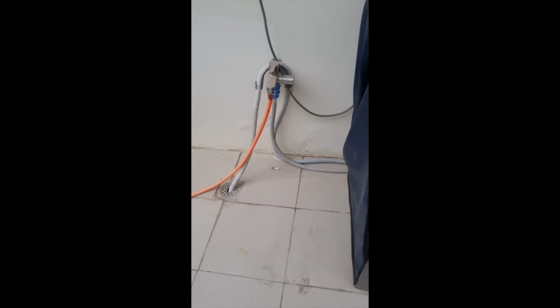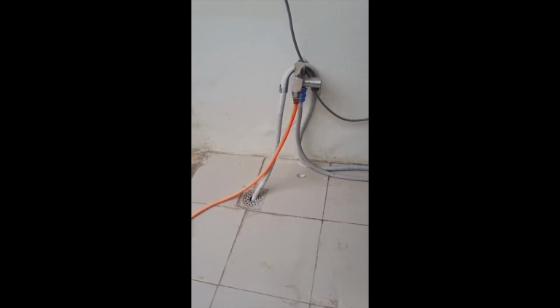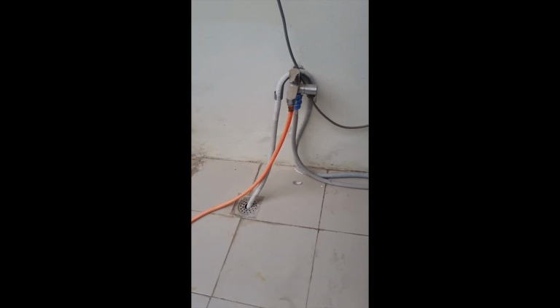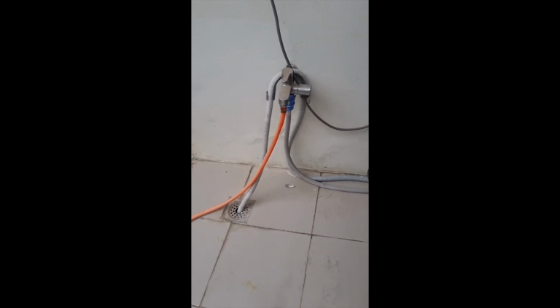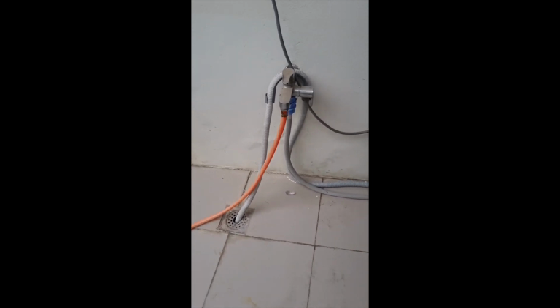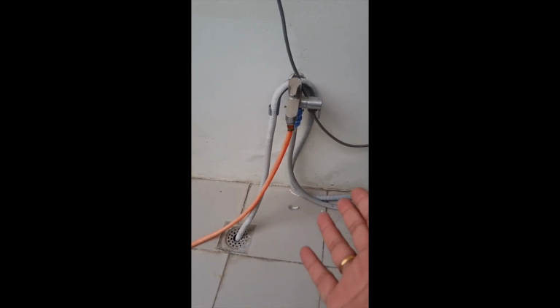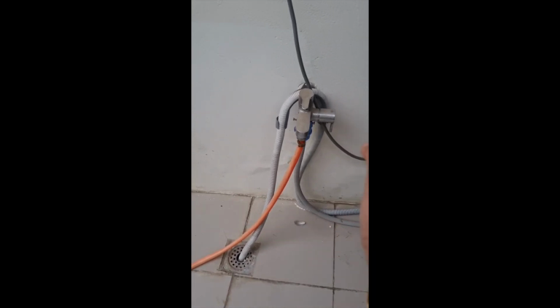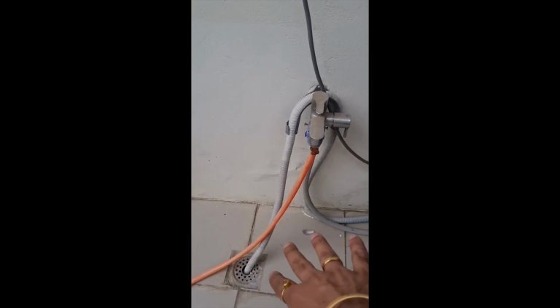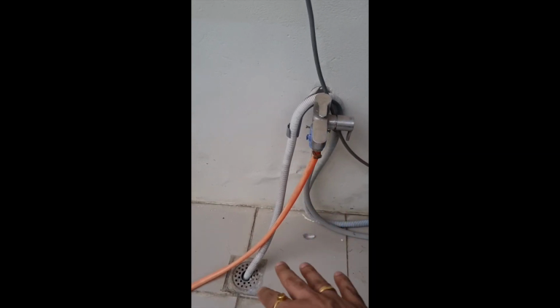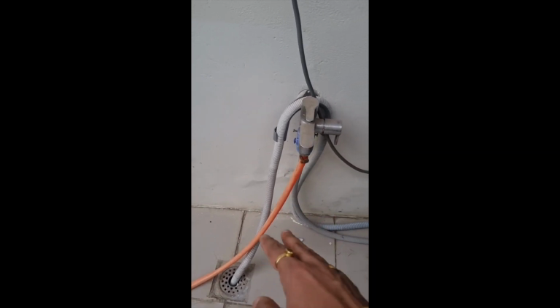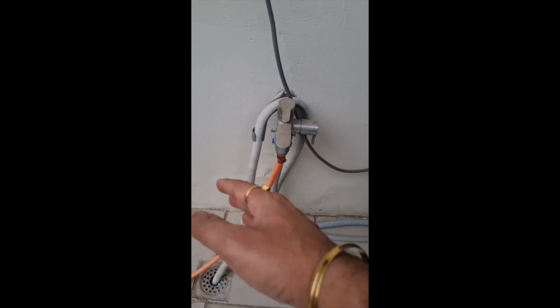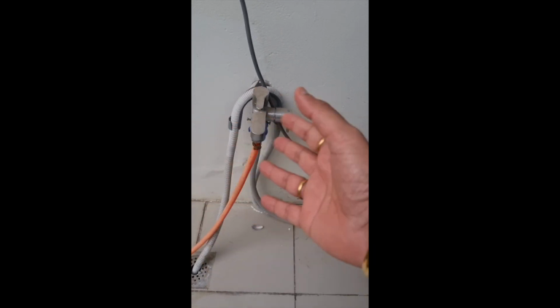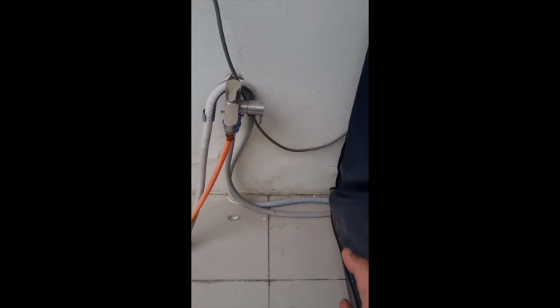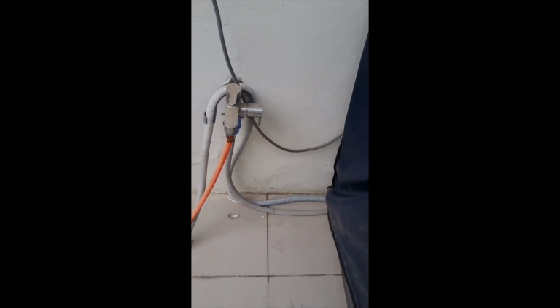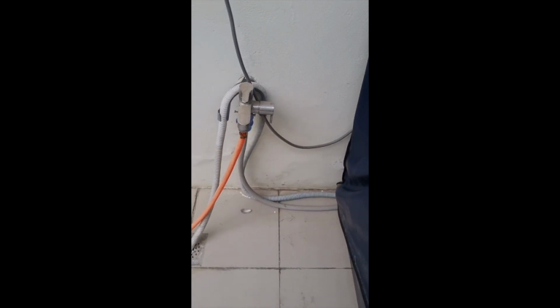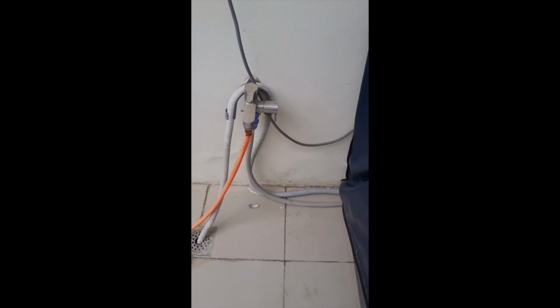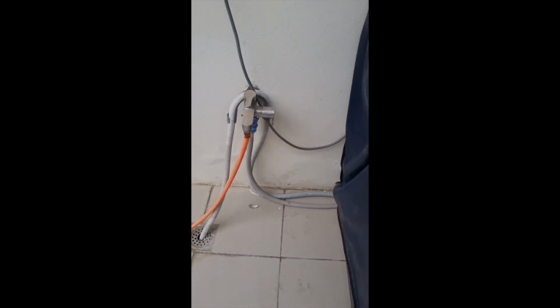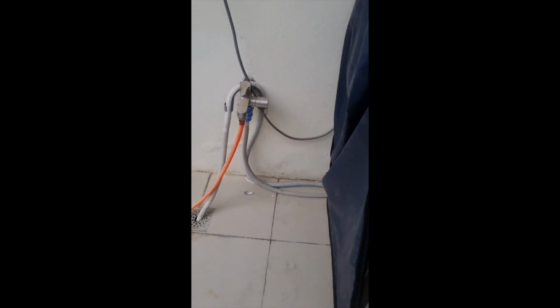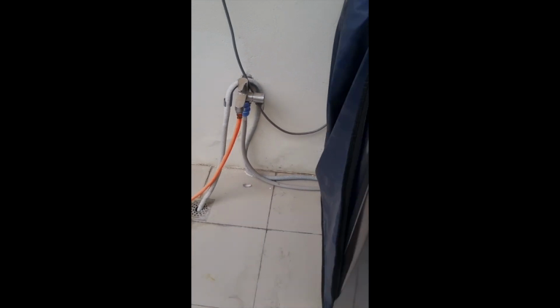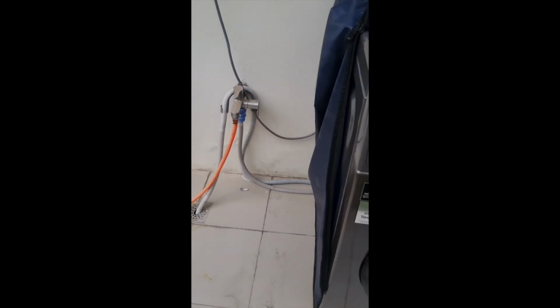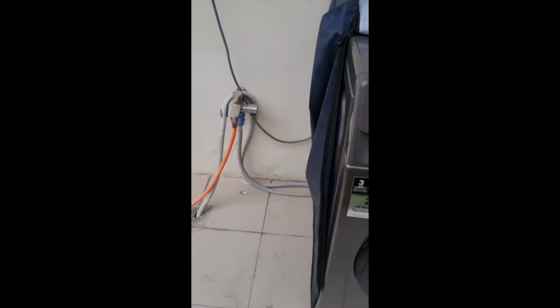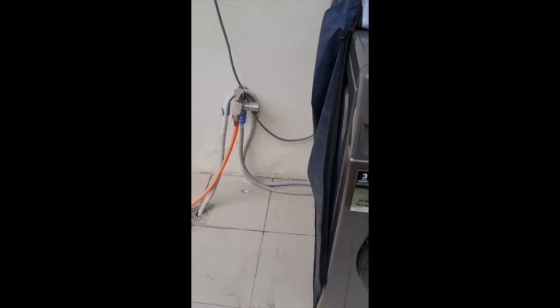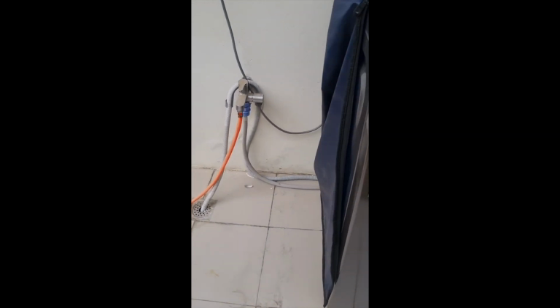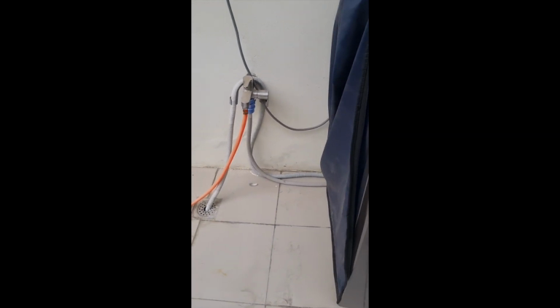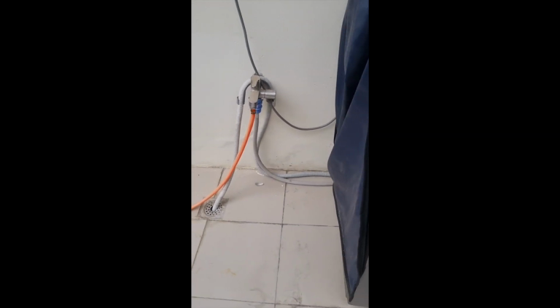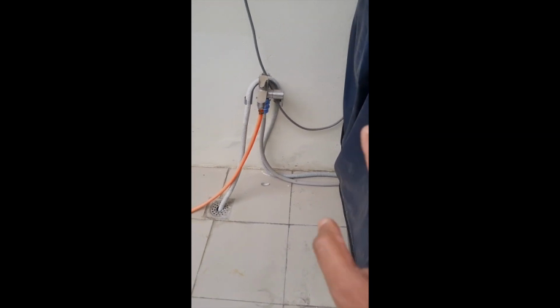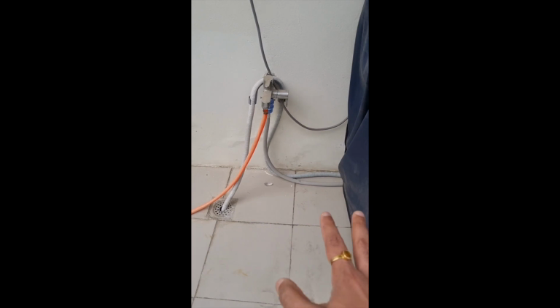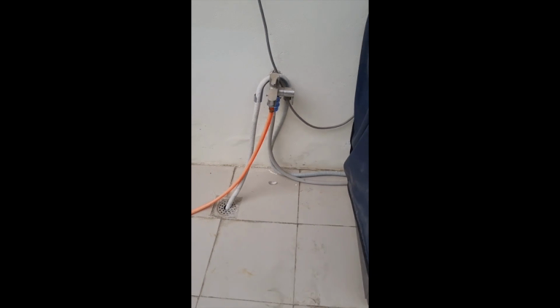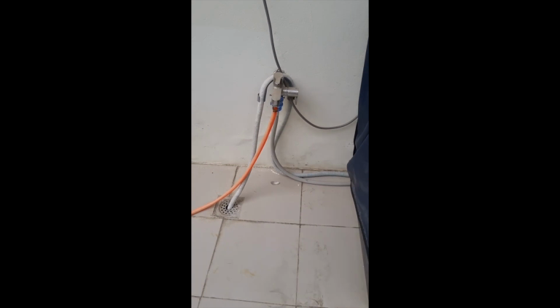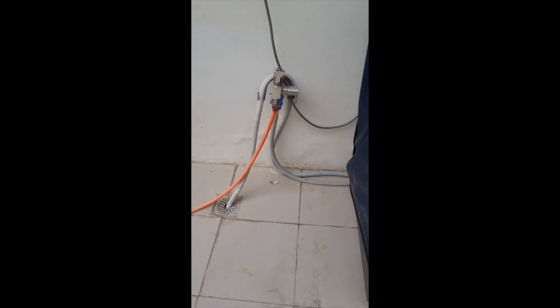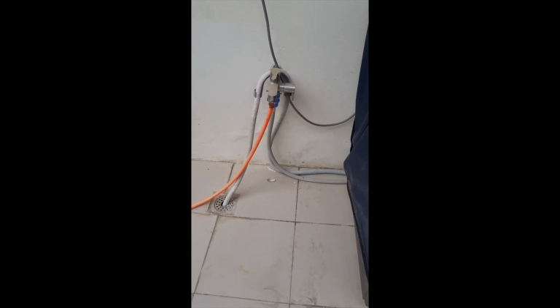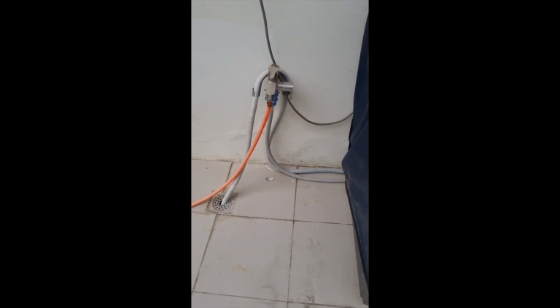You don't have to worry that the water will go back into the washing machine — the elevated drain setup is good for the washing machine.